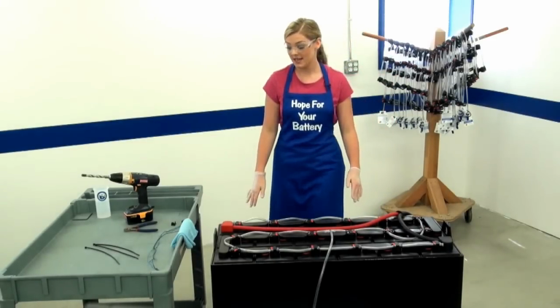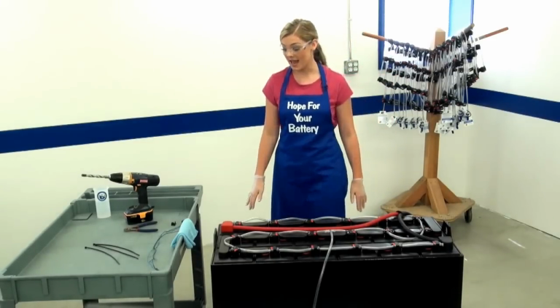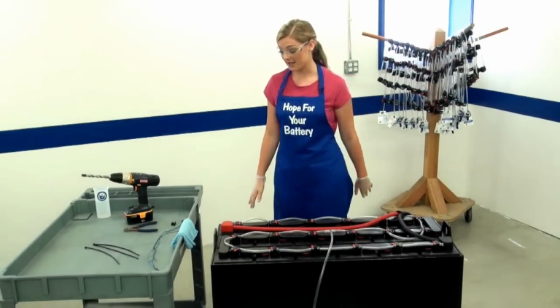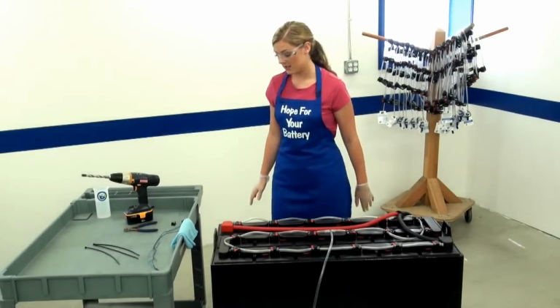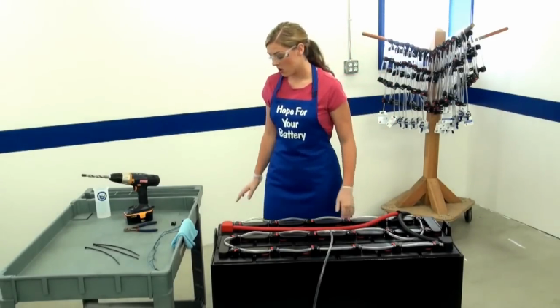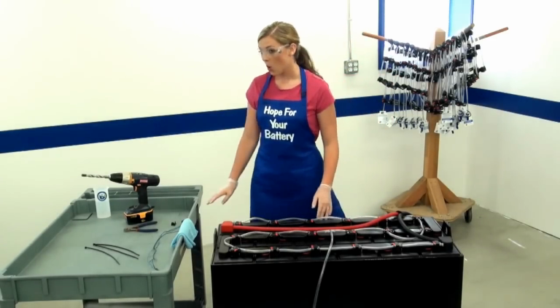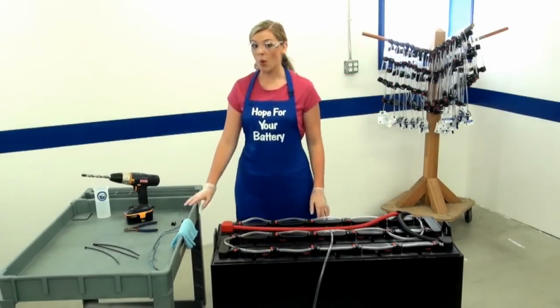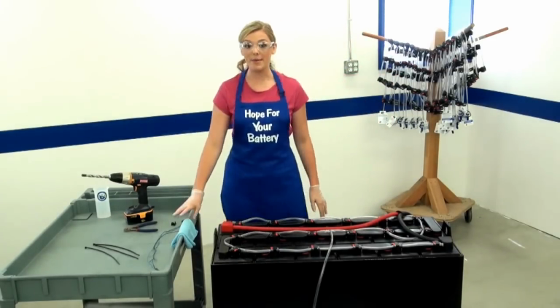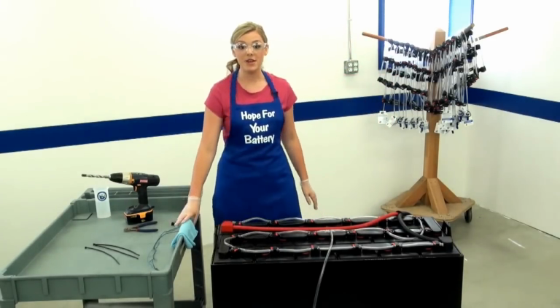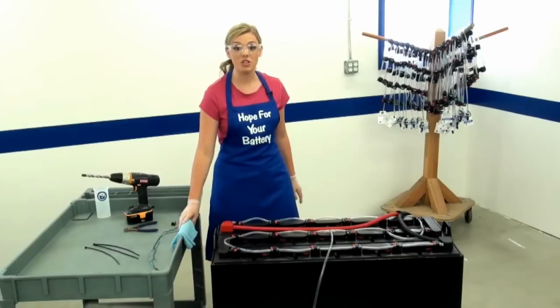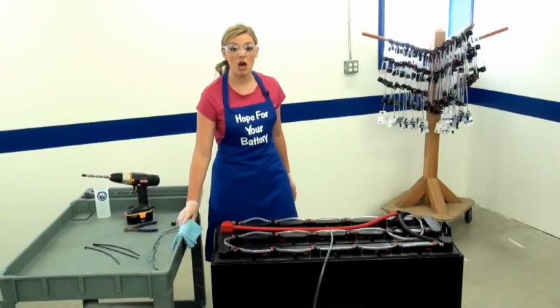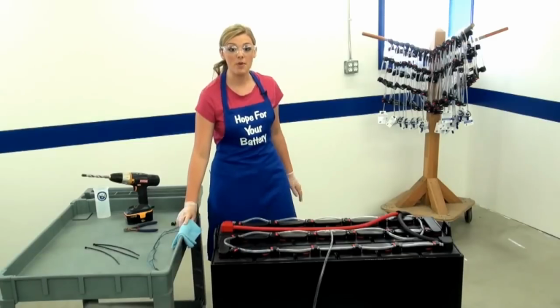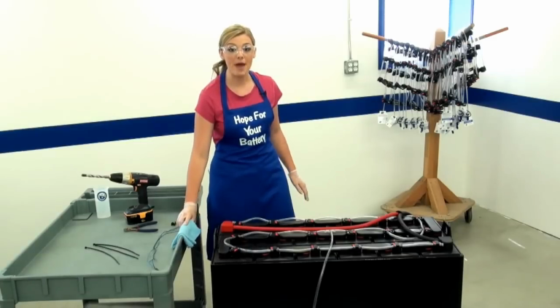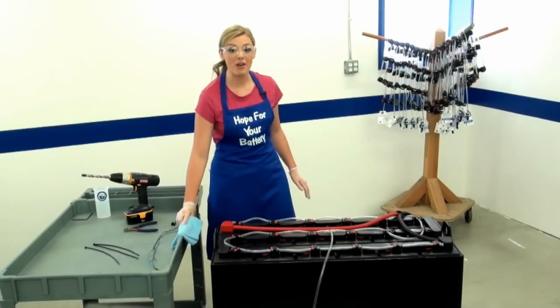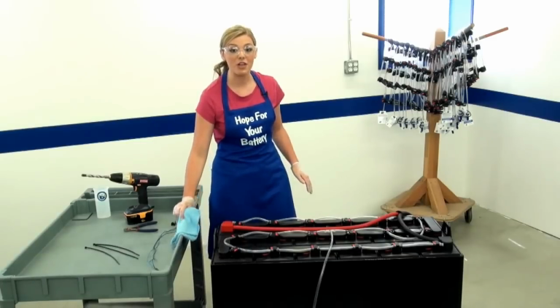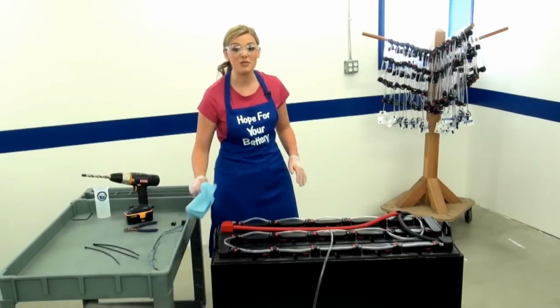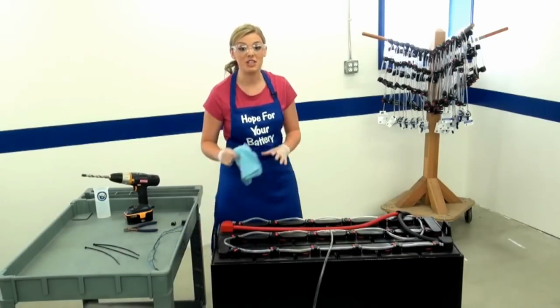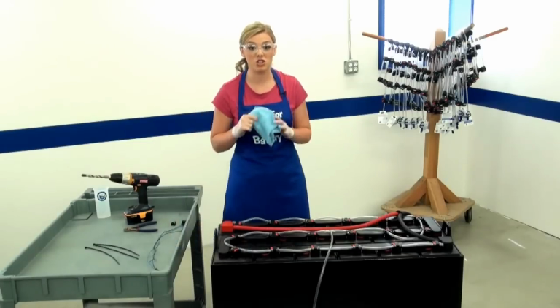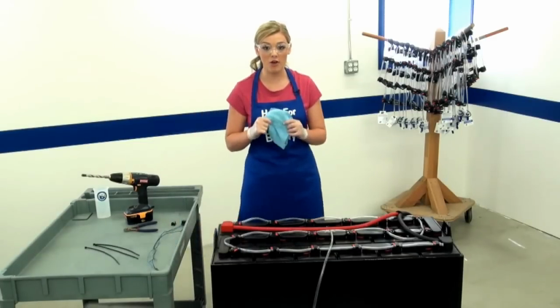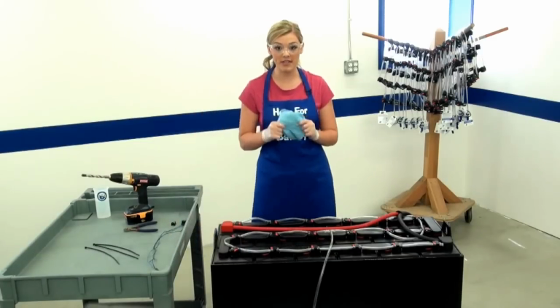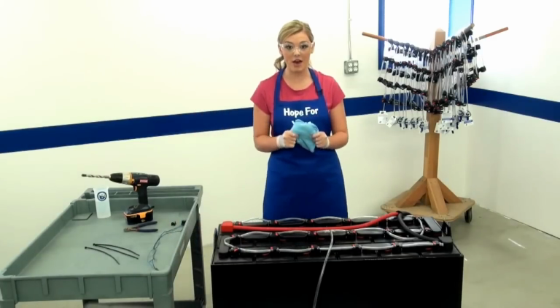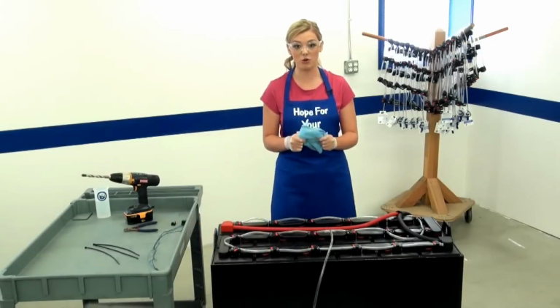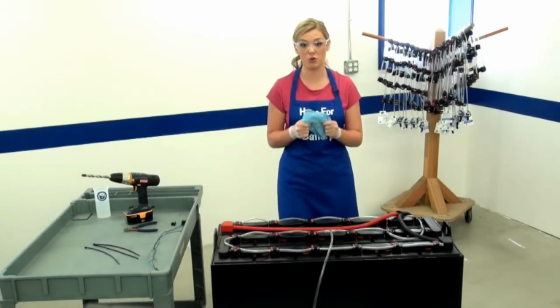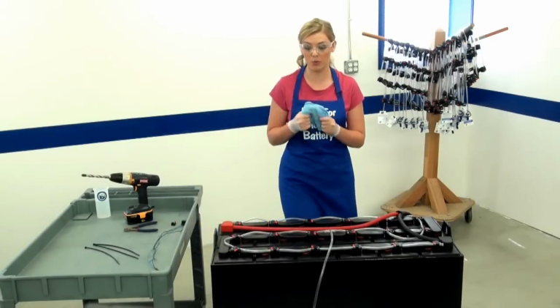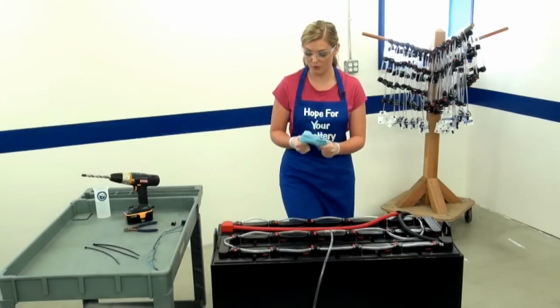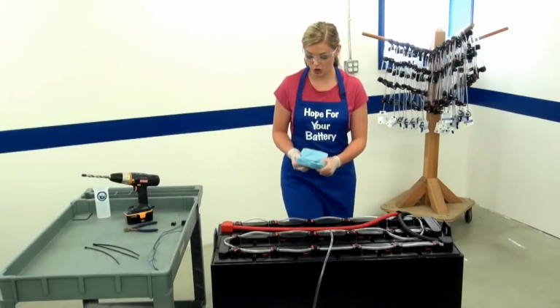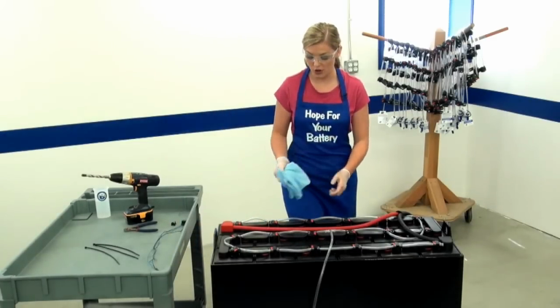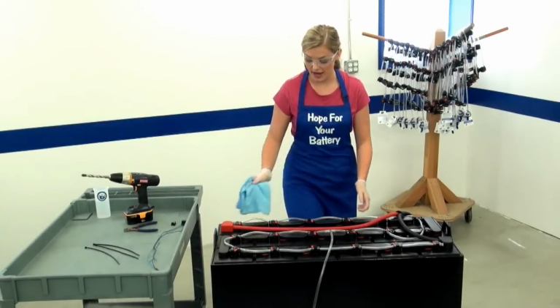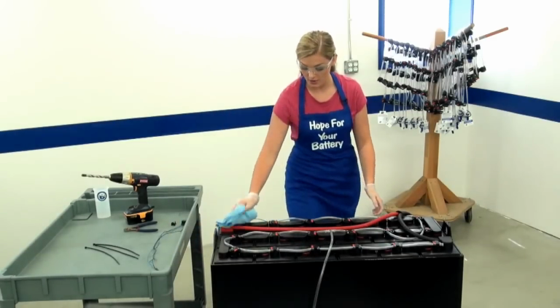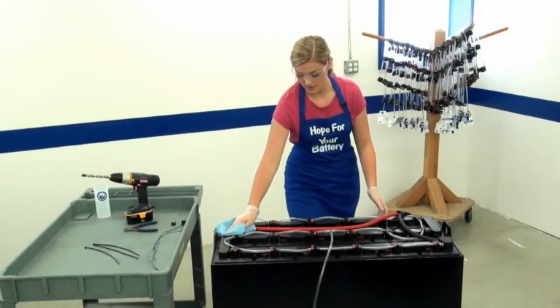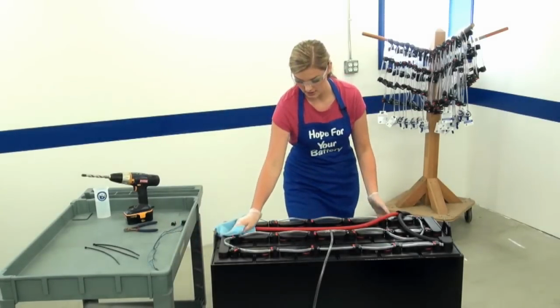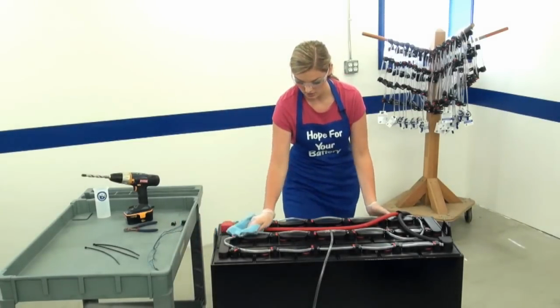Next, wipe down the top of the battery using a soft towel to remove dirt and residue.